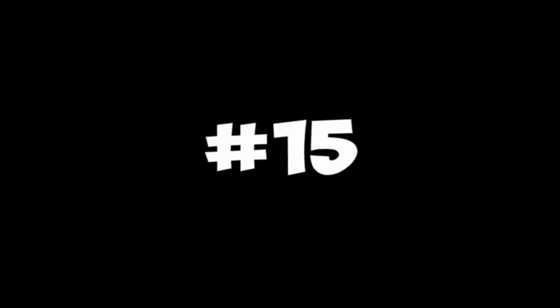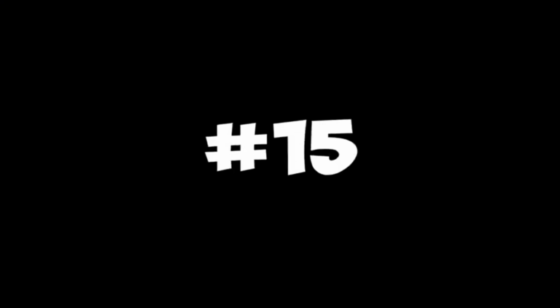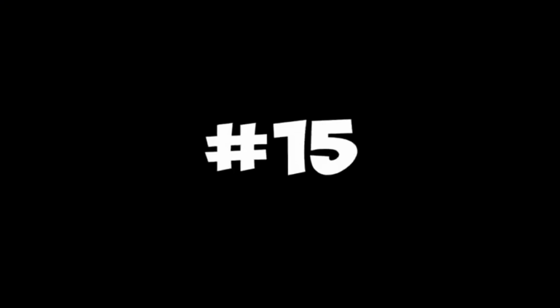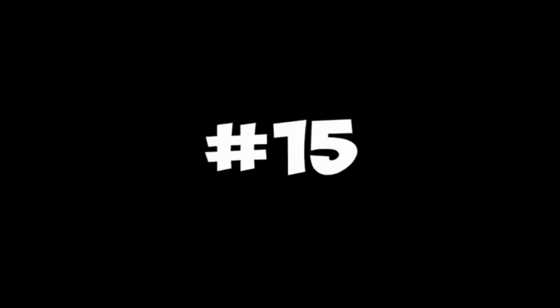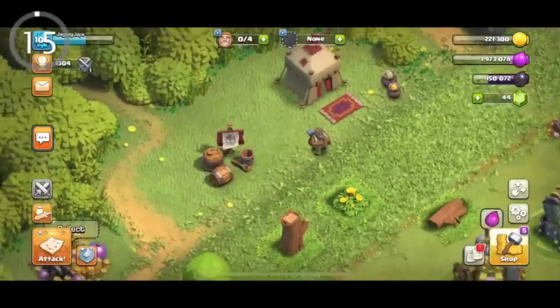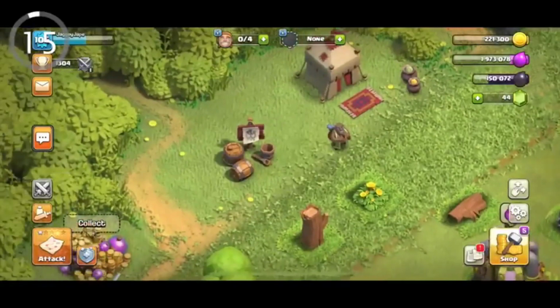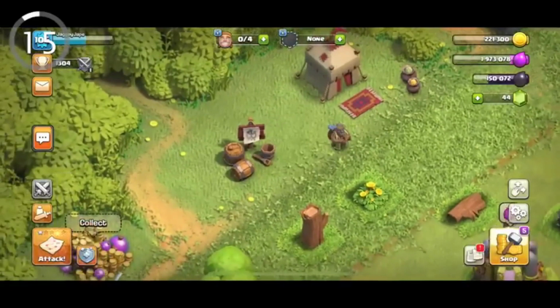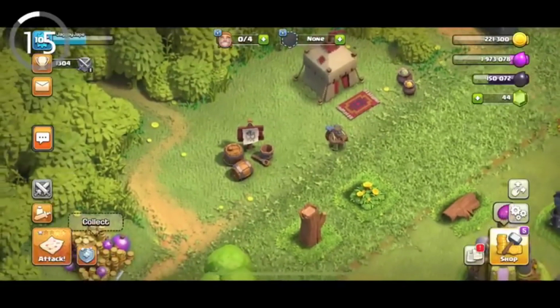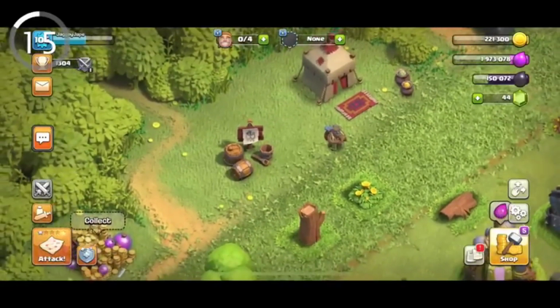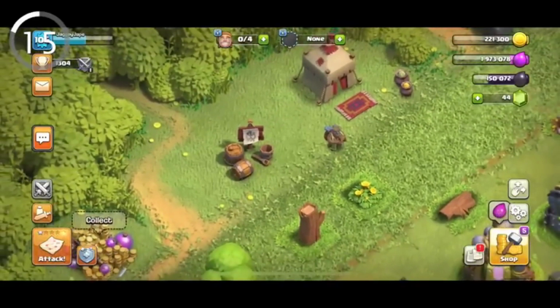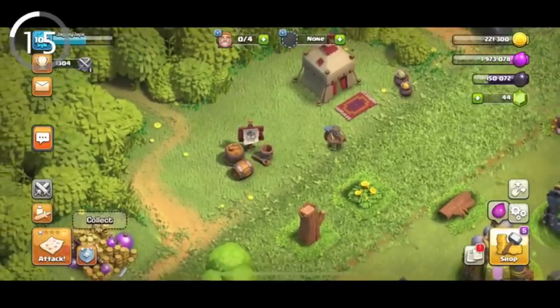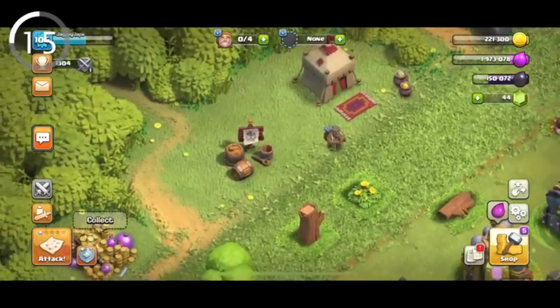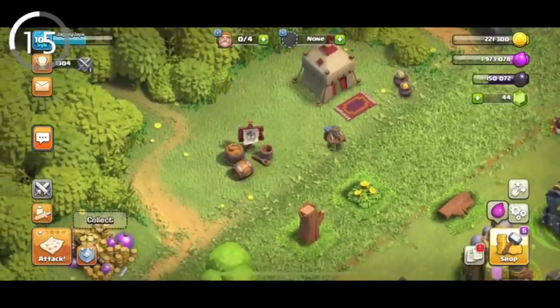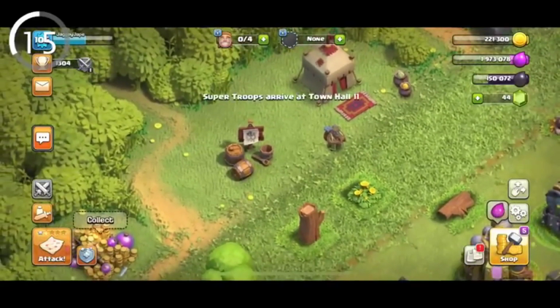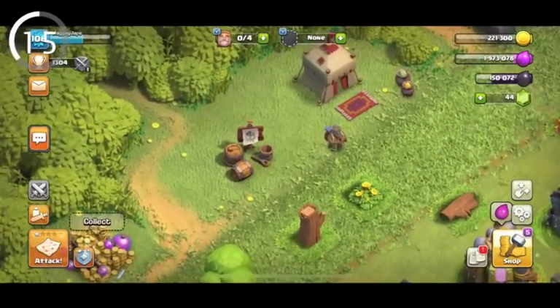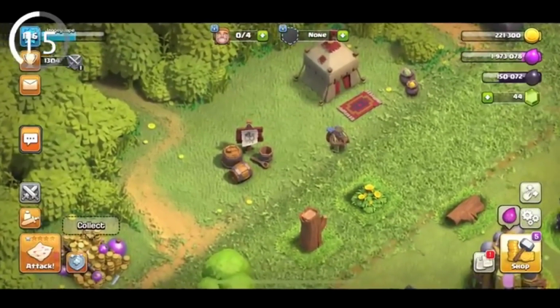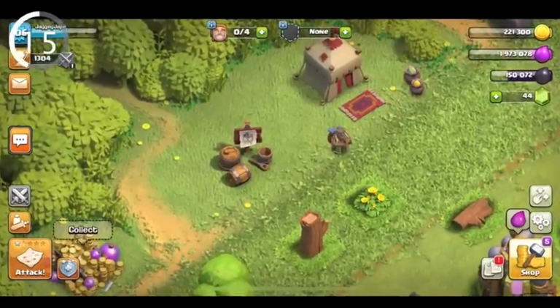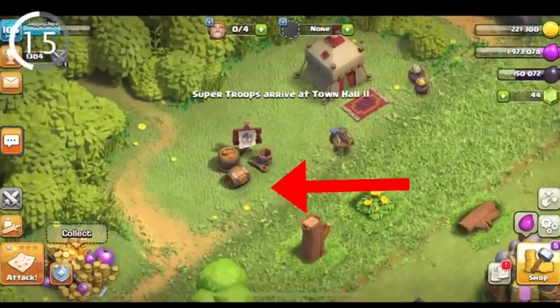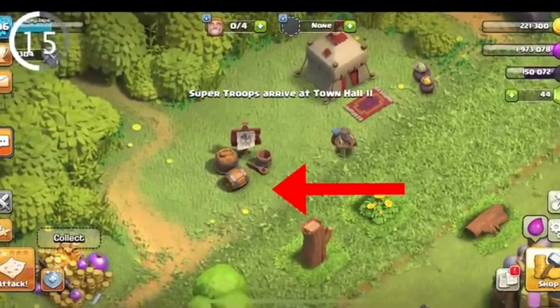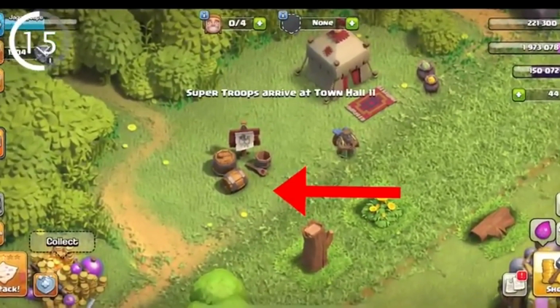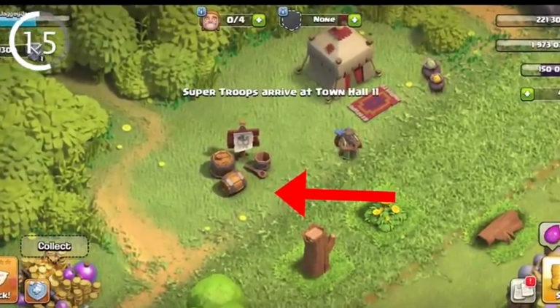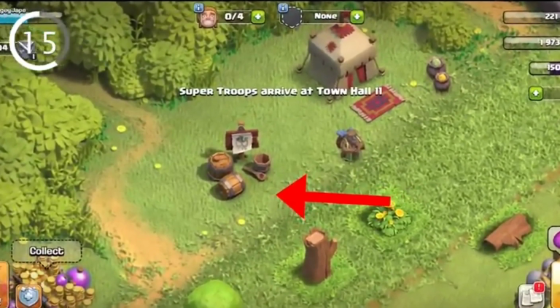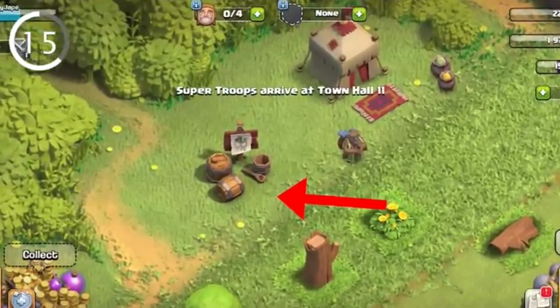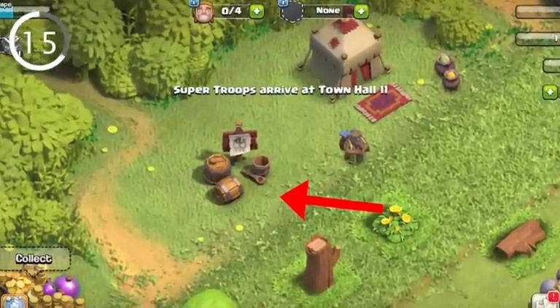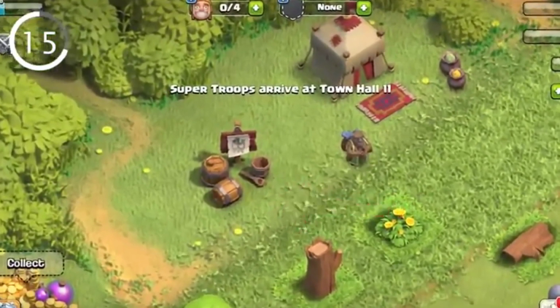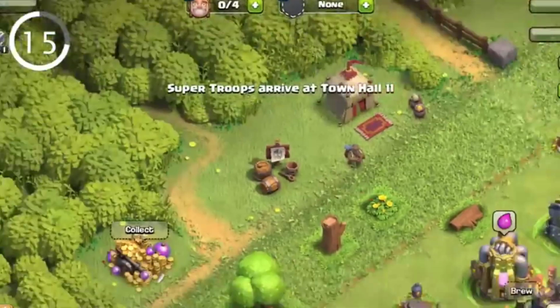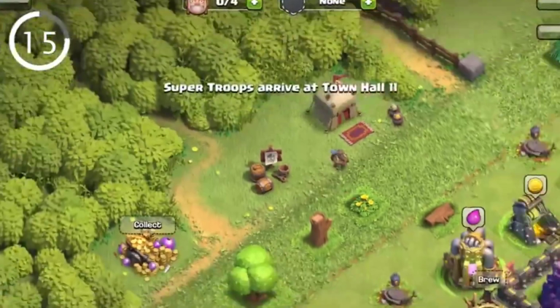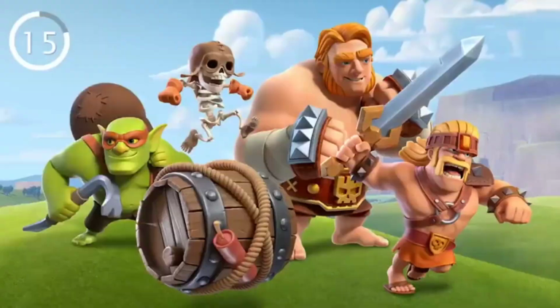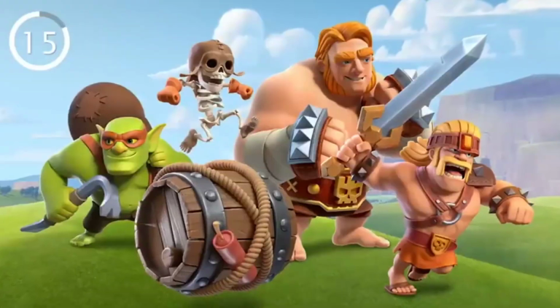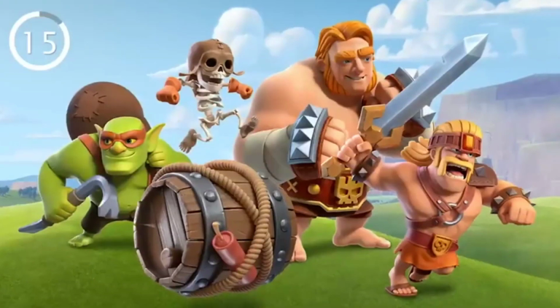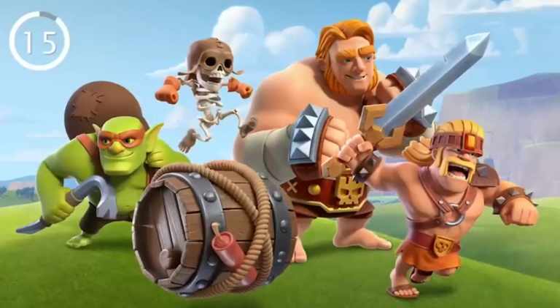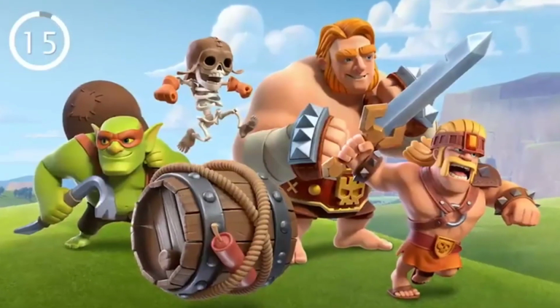Number 15: when a player upgrades to Town Hall 10, a barrel will appear, showing that you'll unlock Super Troops soon.